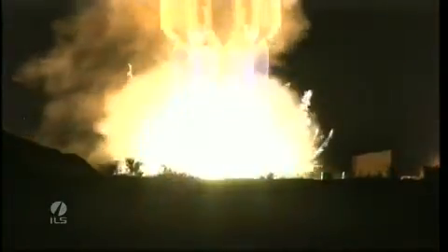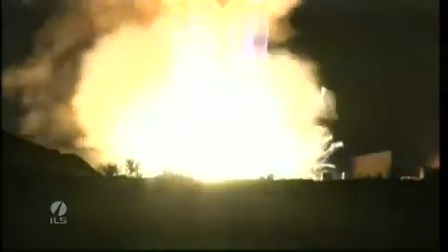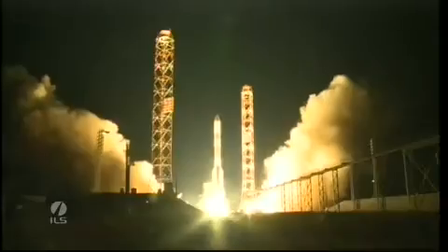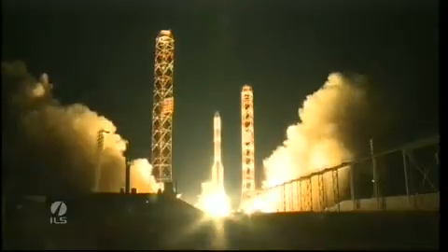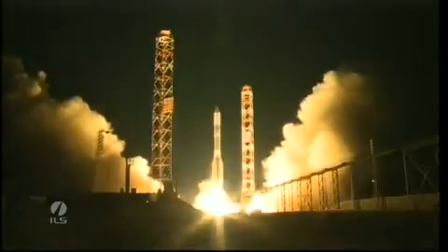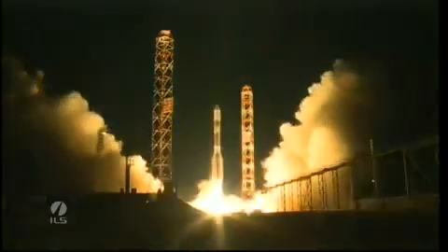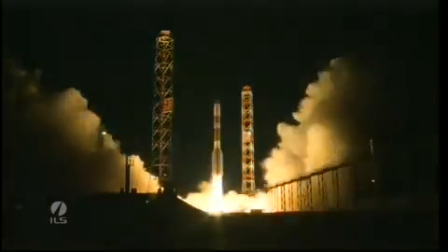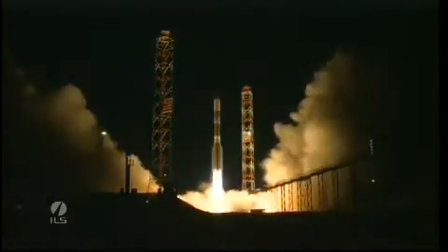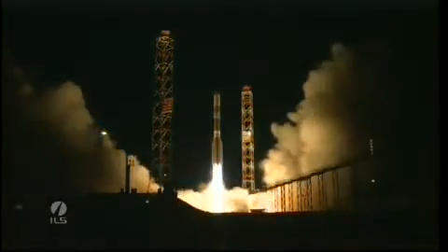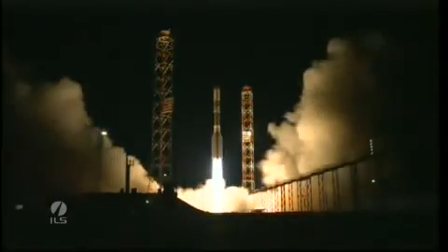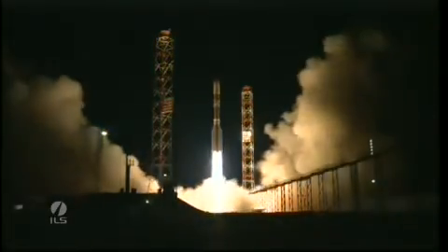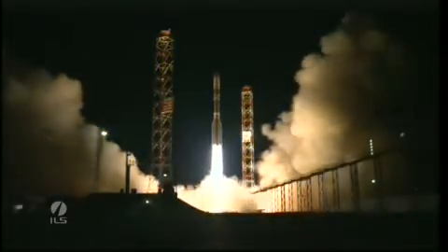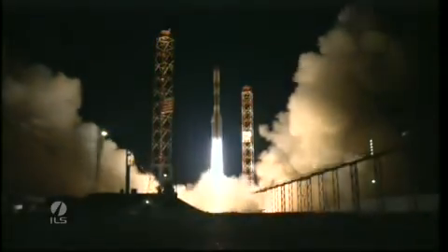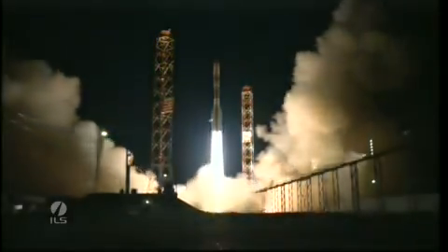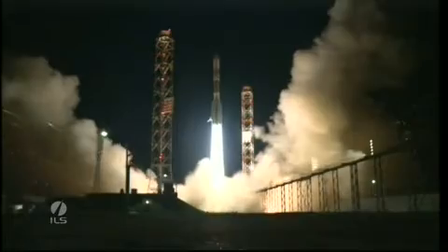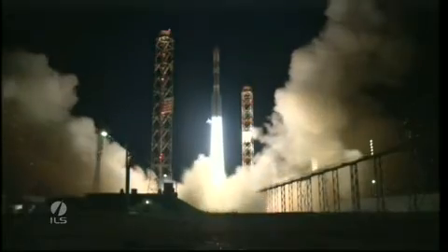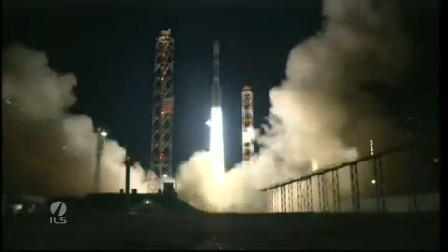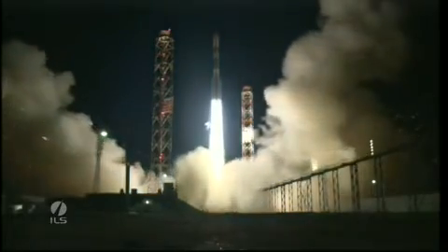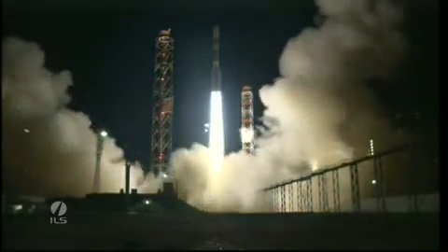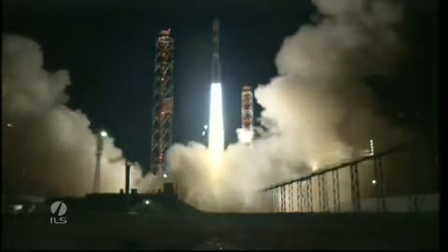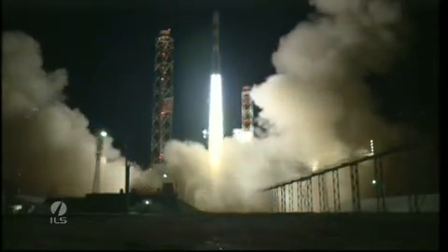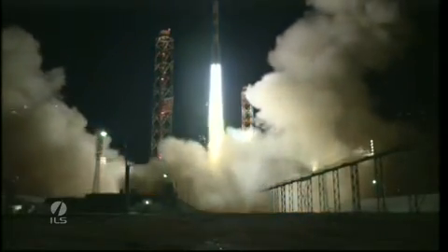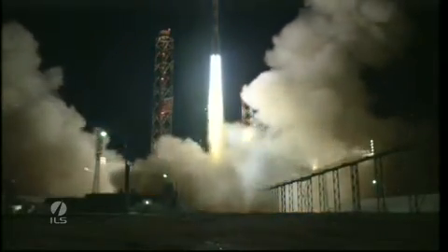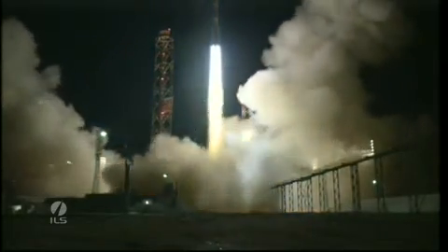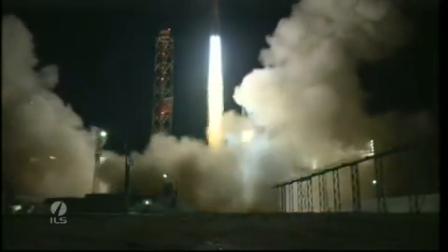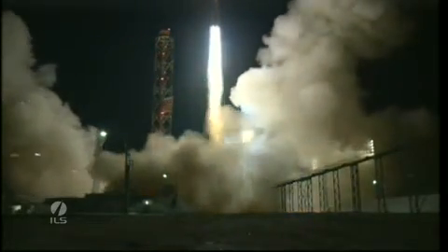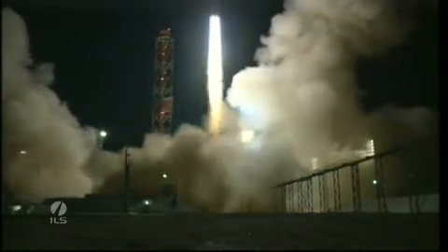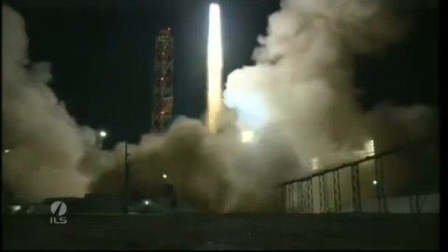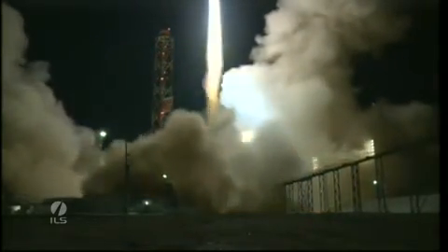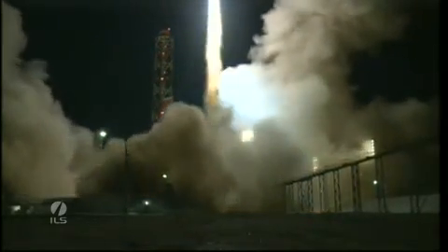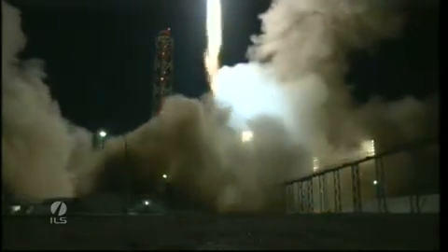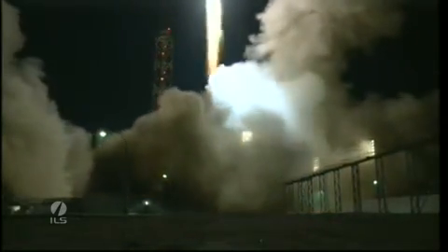And we have liftoff of an ILS Proton rocket from Baikonur, Kazakhstan, with the Echostar-16 satellite on board.